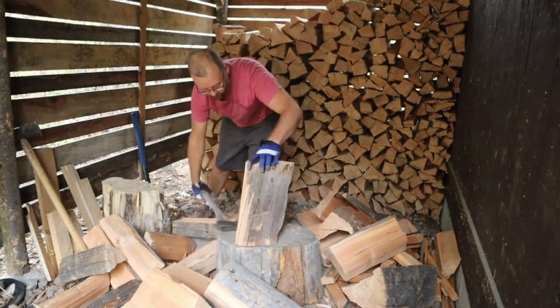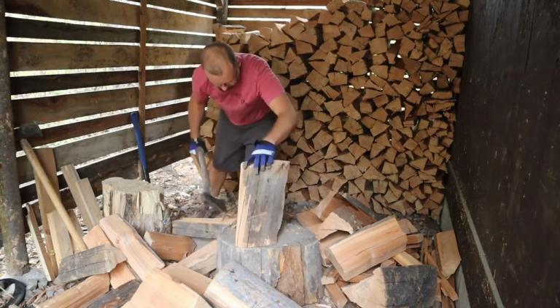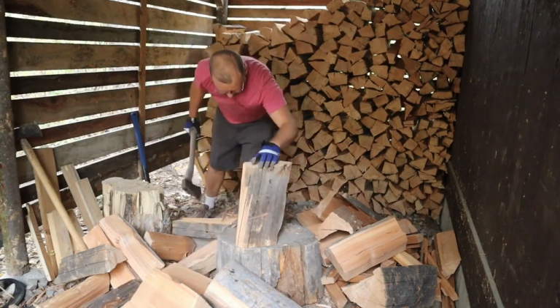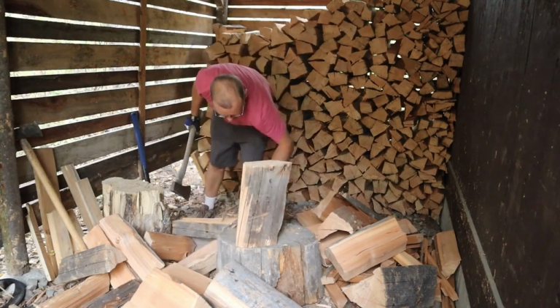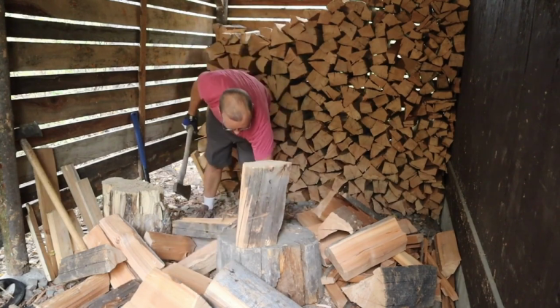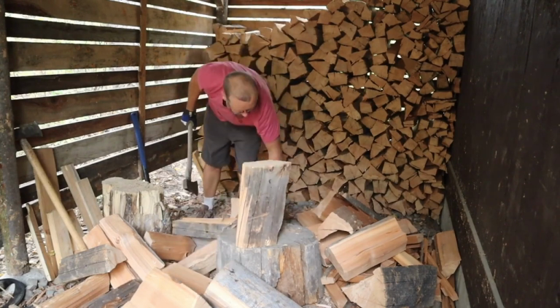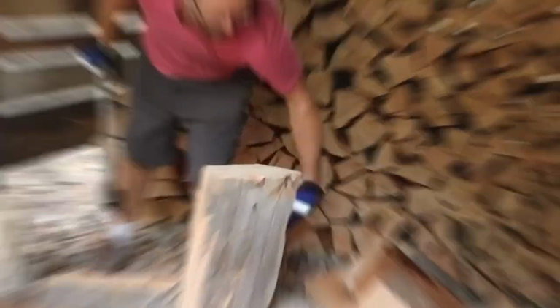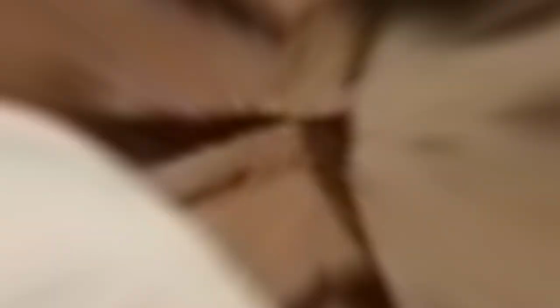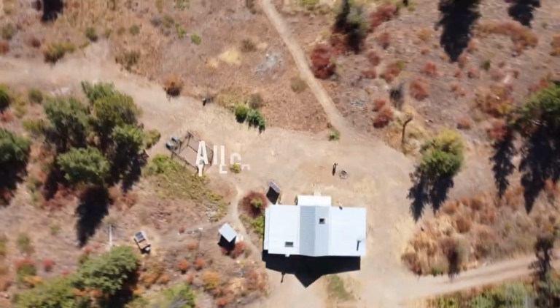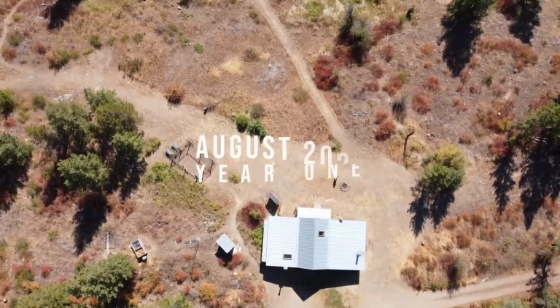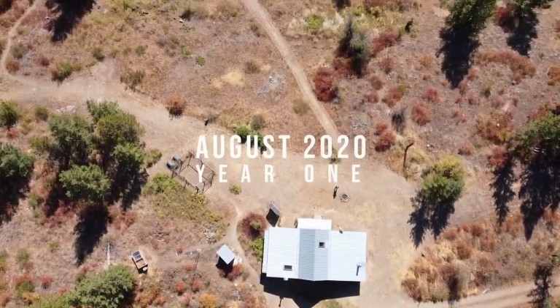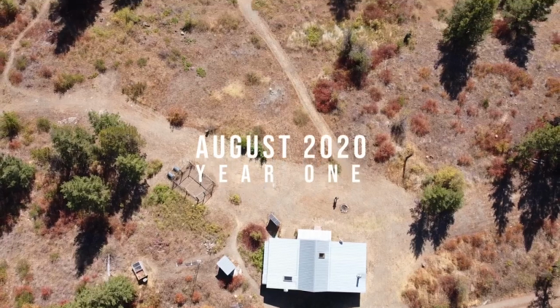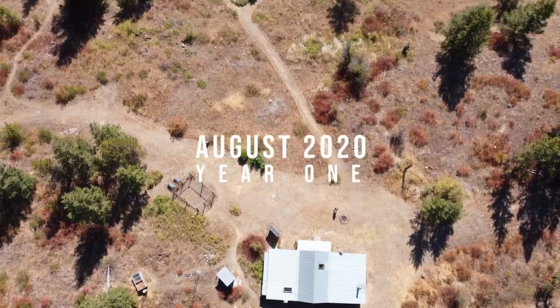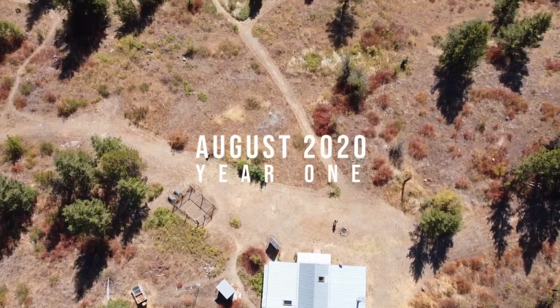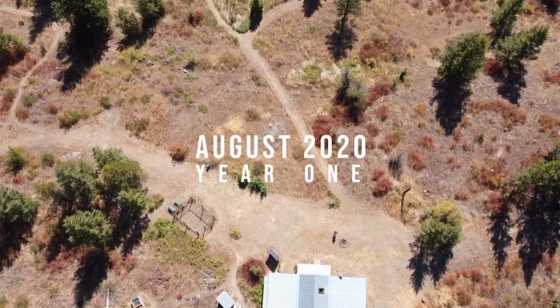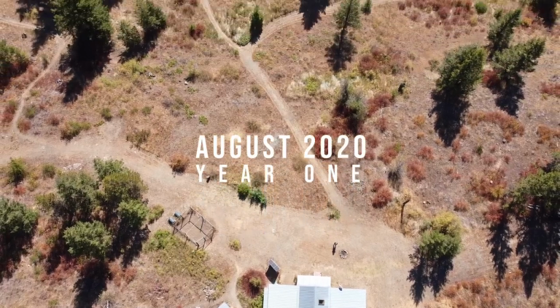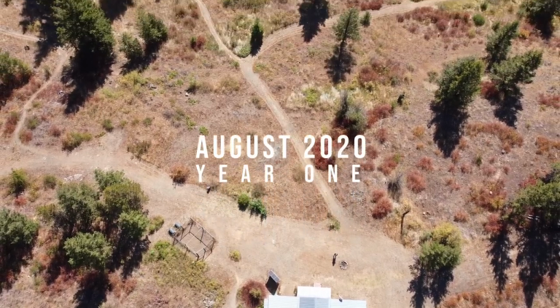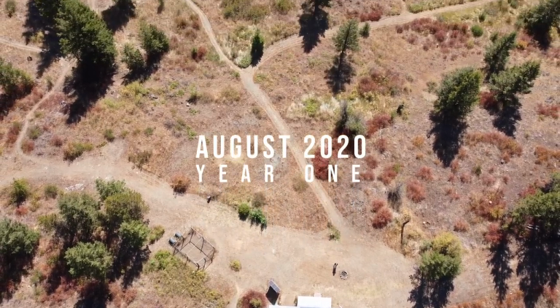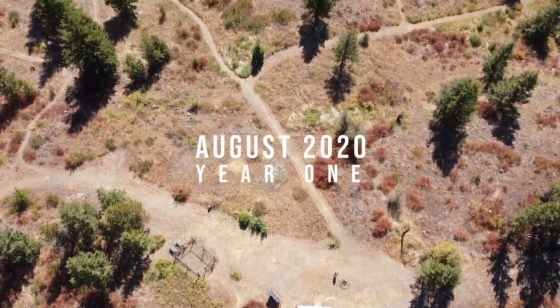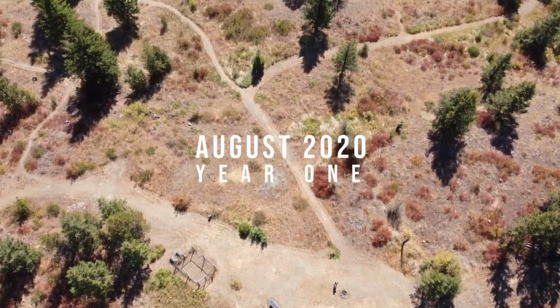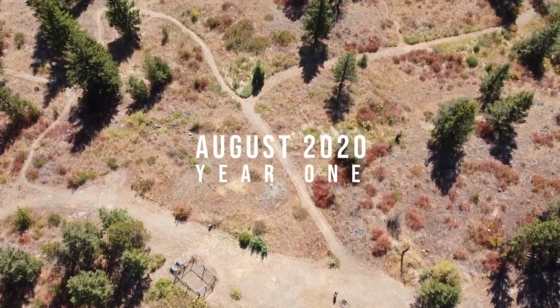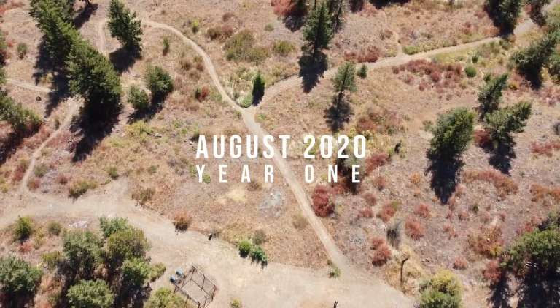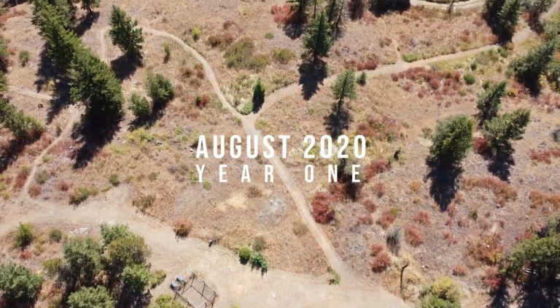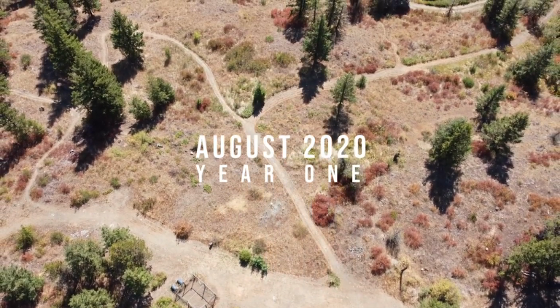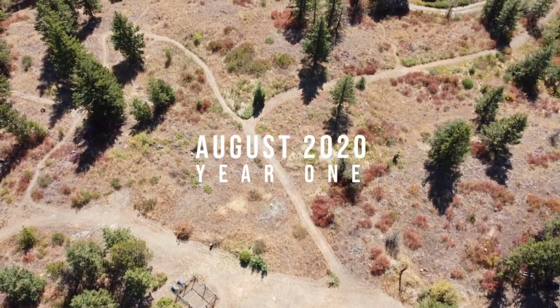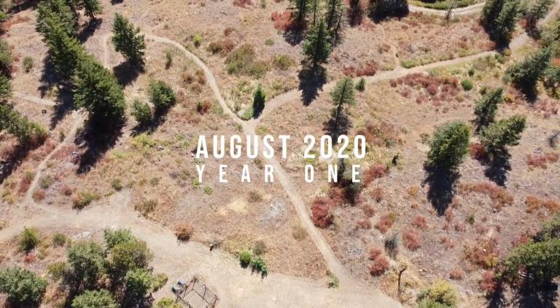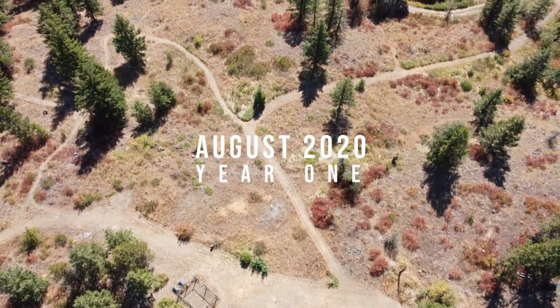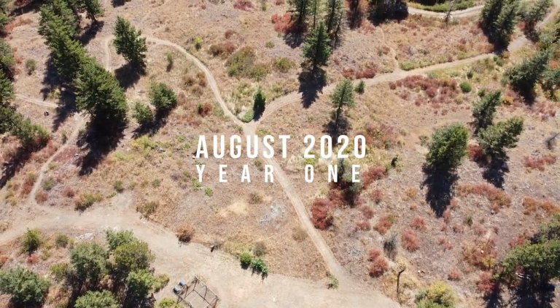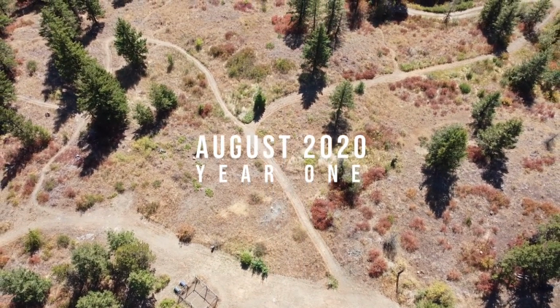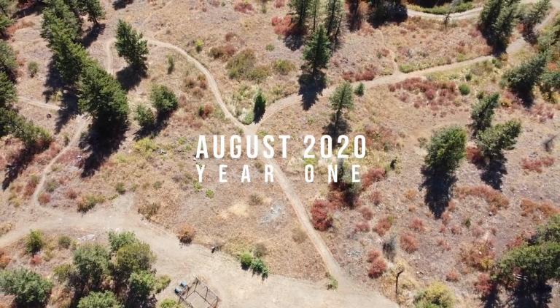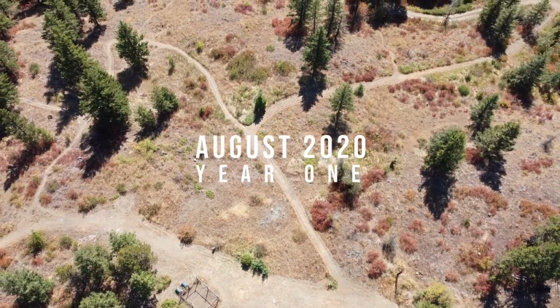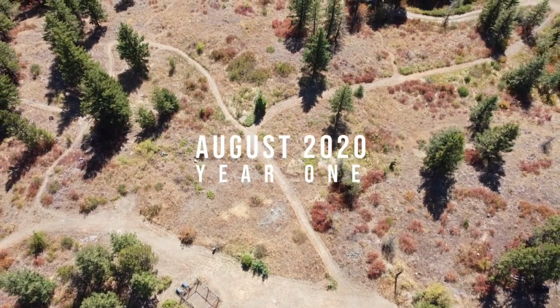There's something so gratifying about chopping firewood. It's something I have to be honest, I have very little experience with.